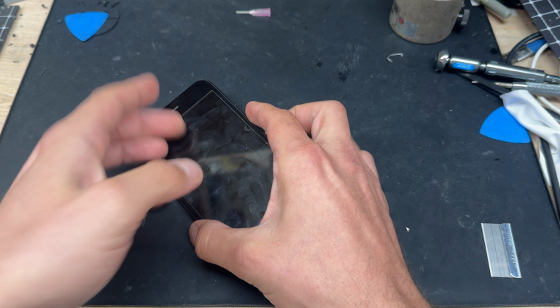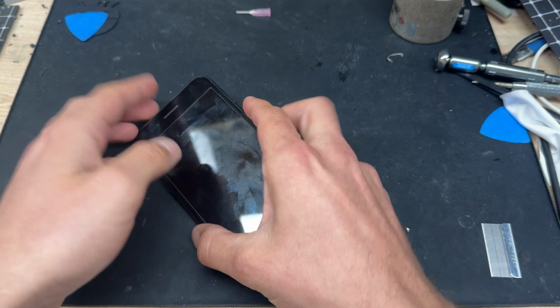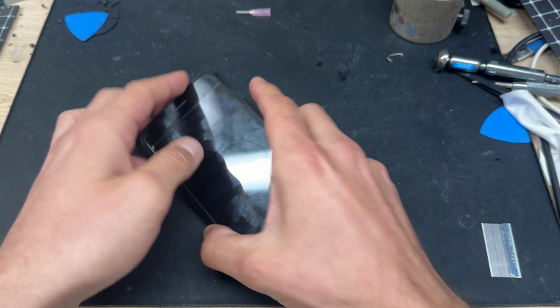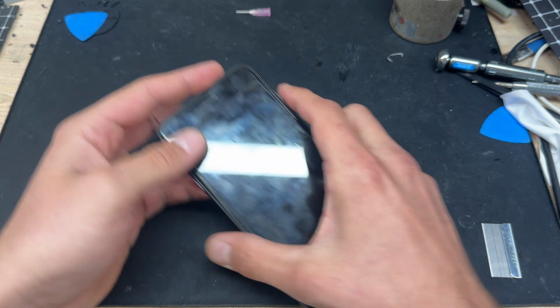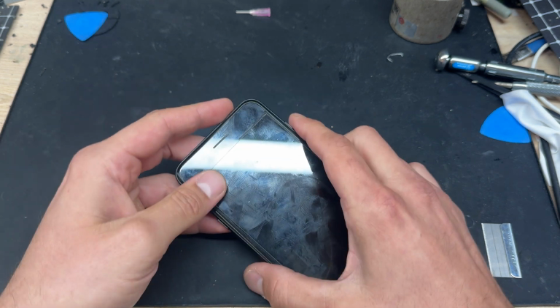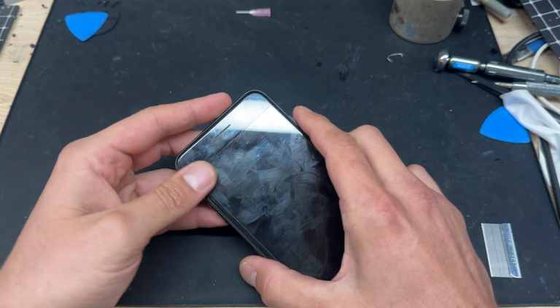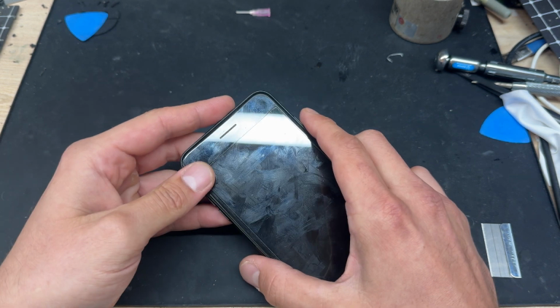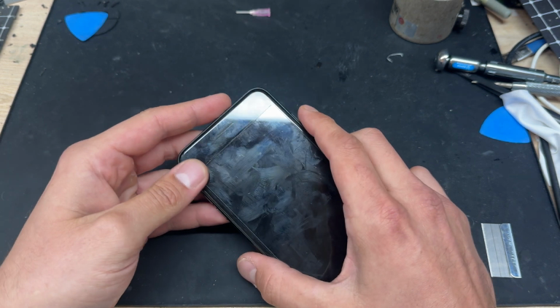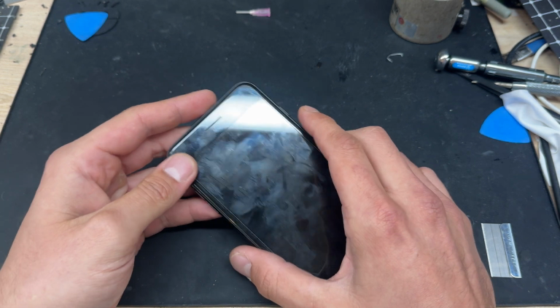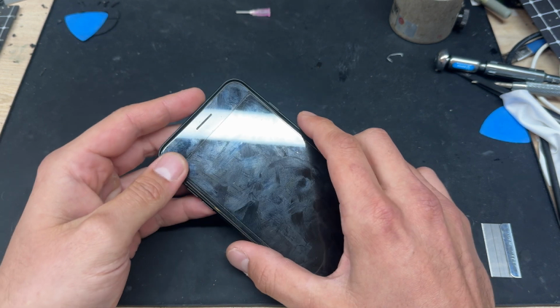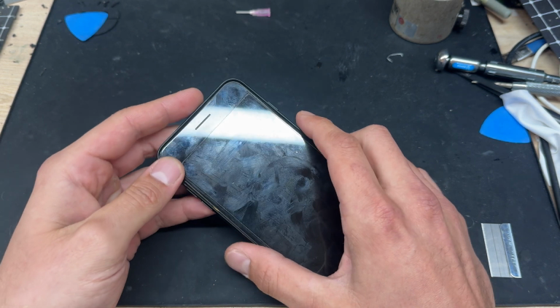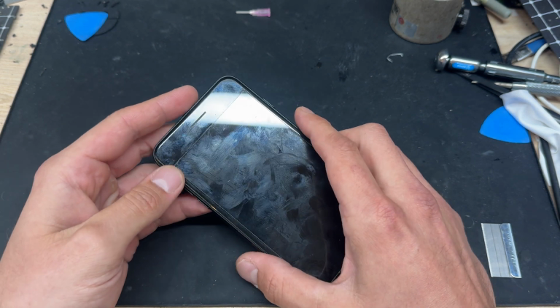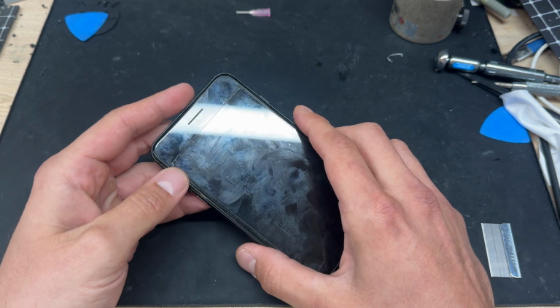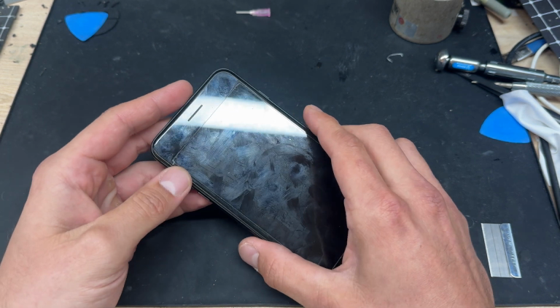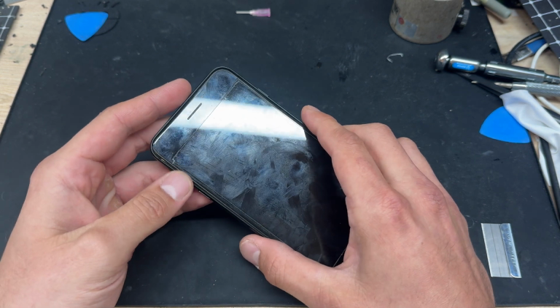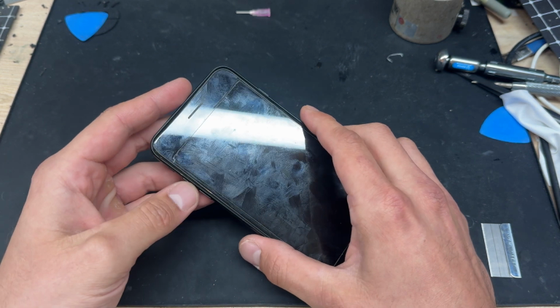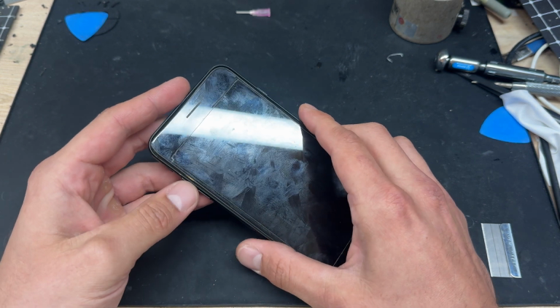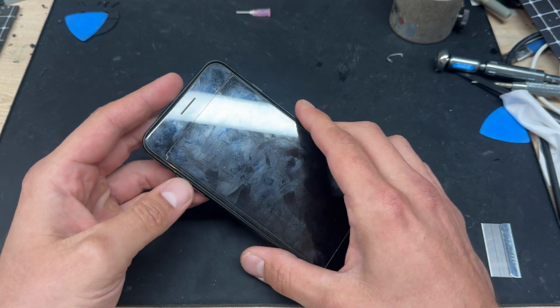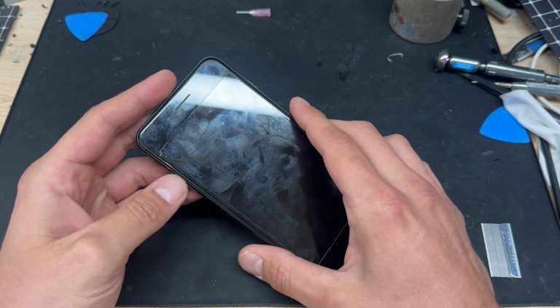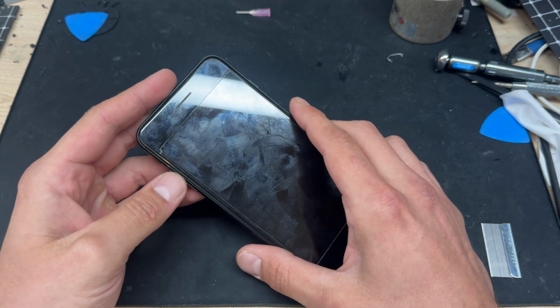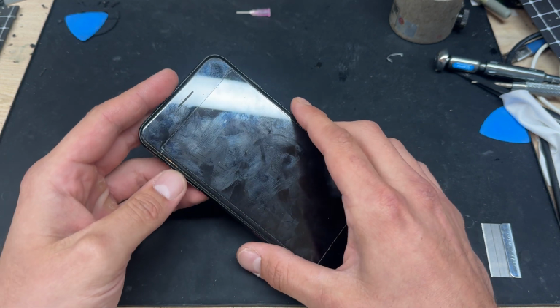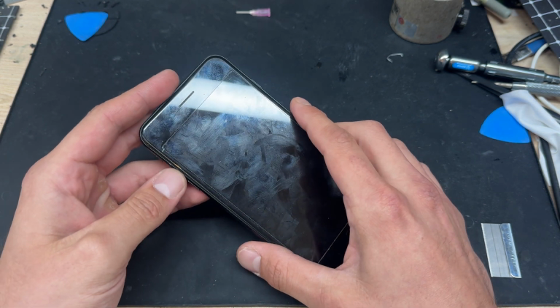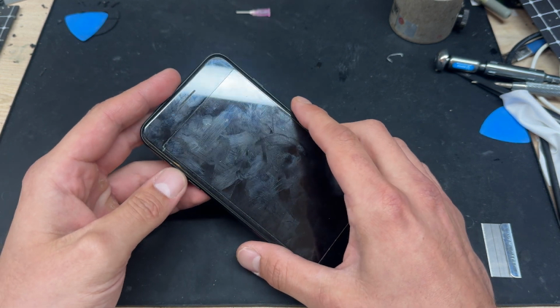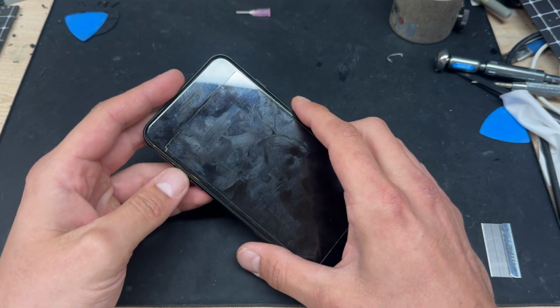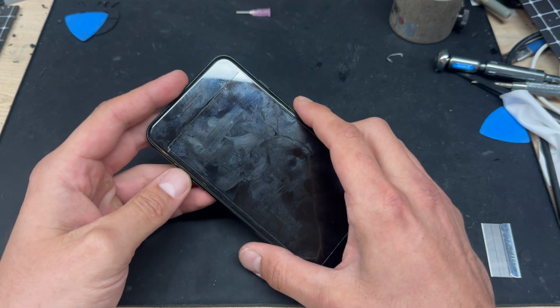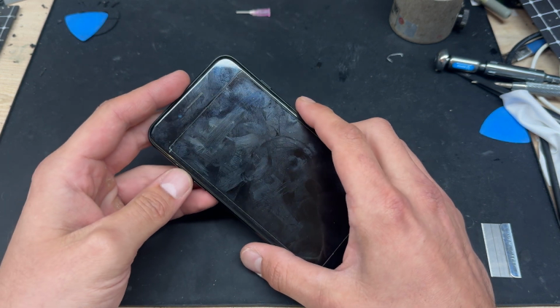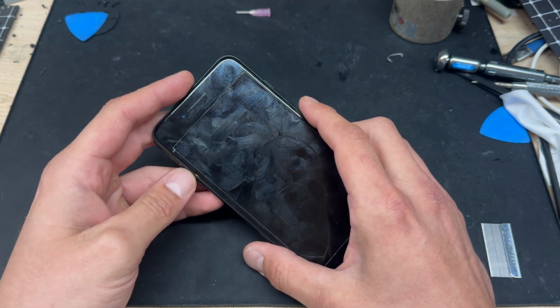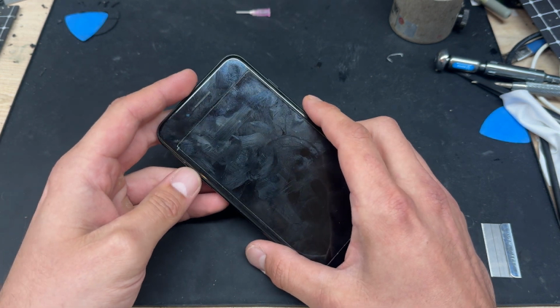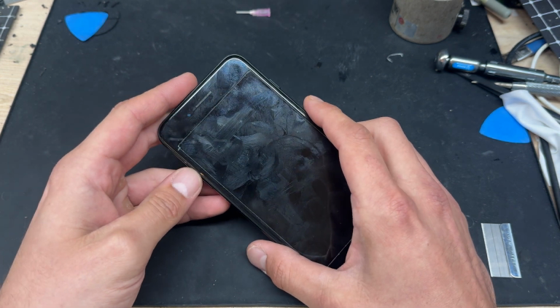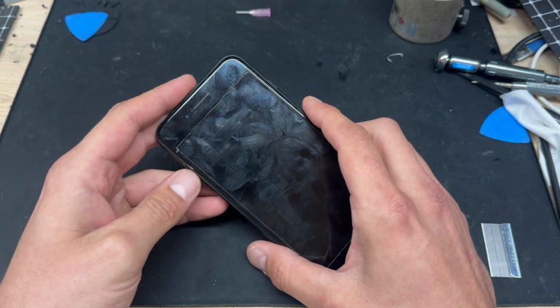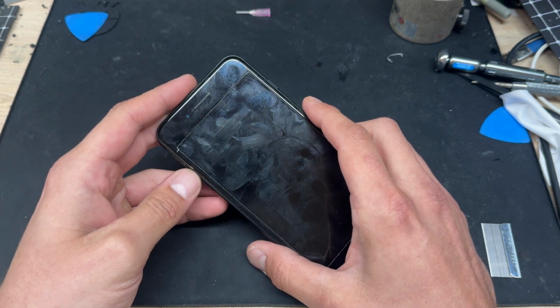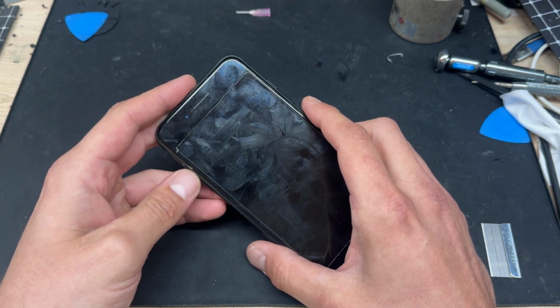In this video I'm going to show you step-by-step instructions on how to replace the battery on the iPhone 7 Plus.